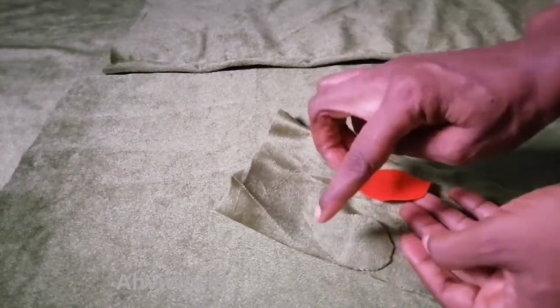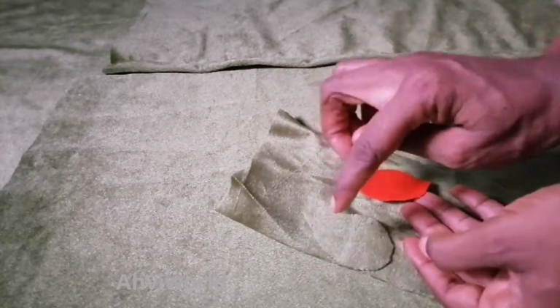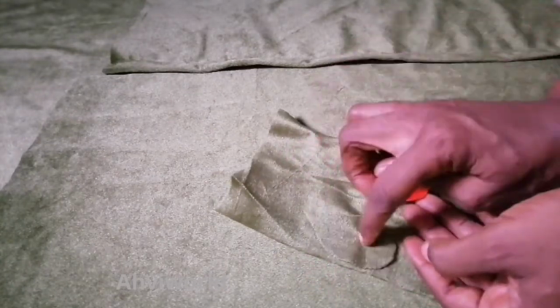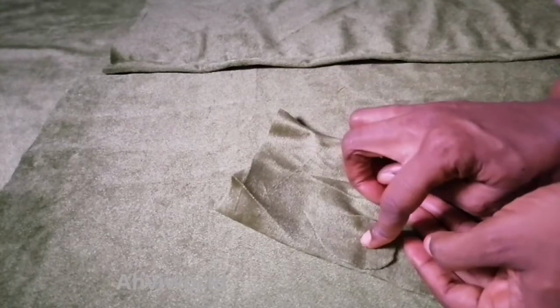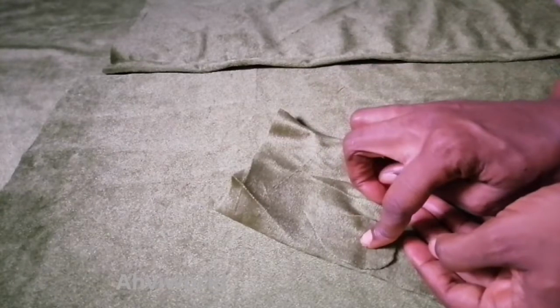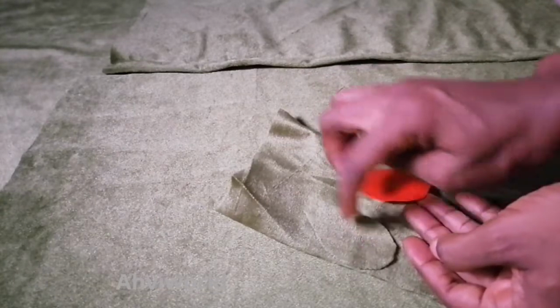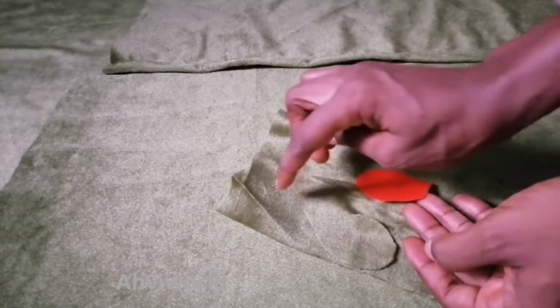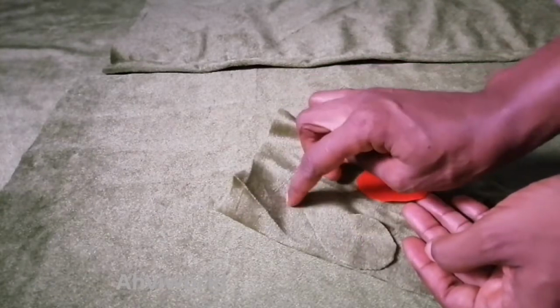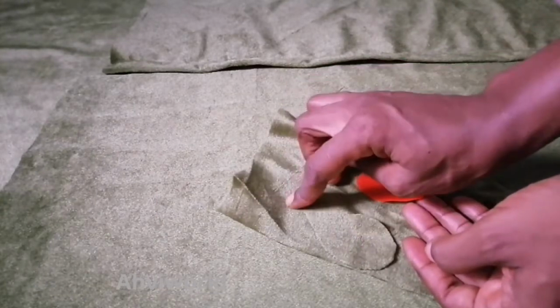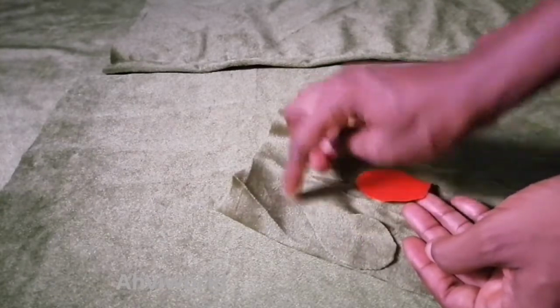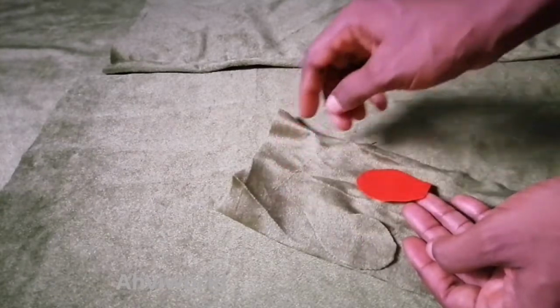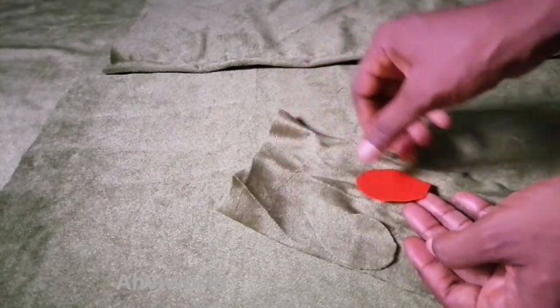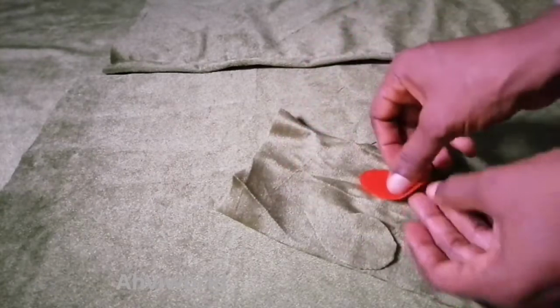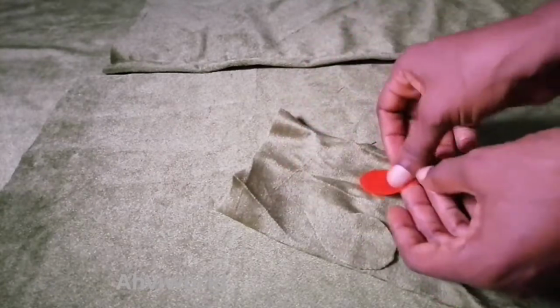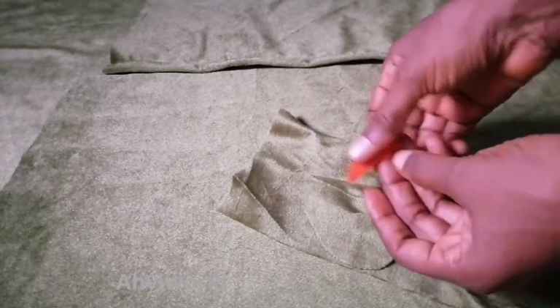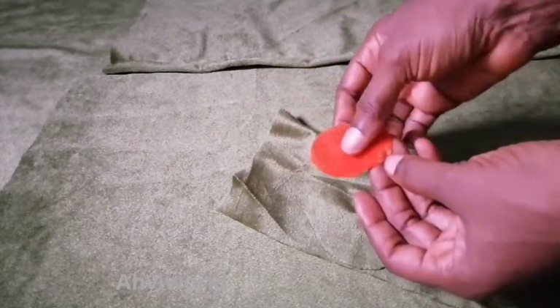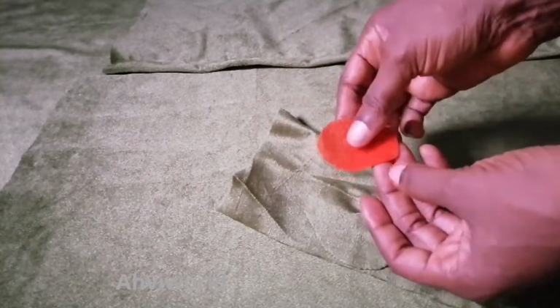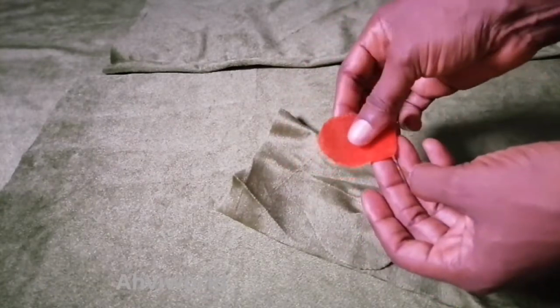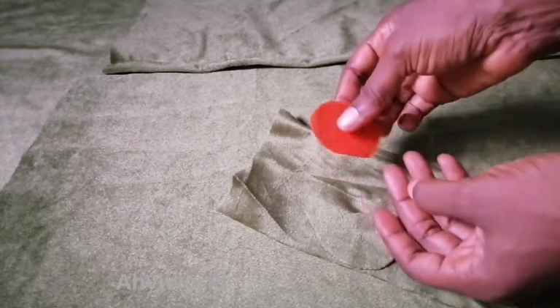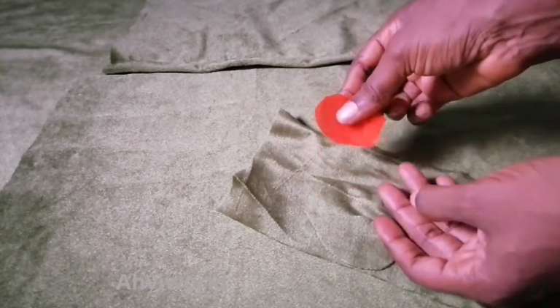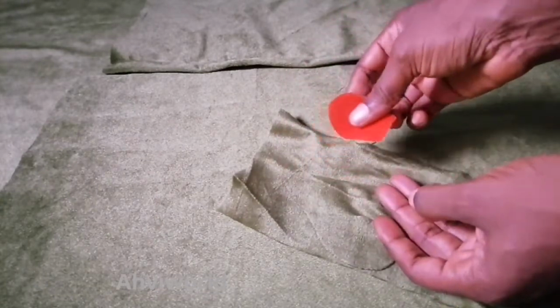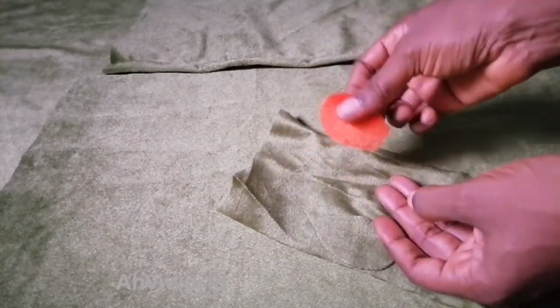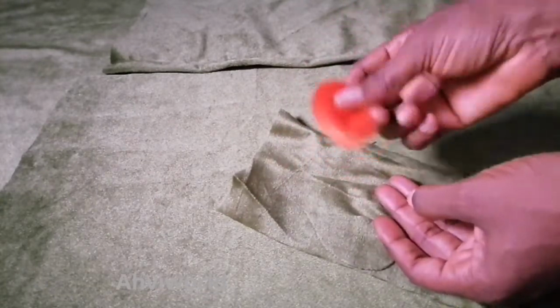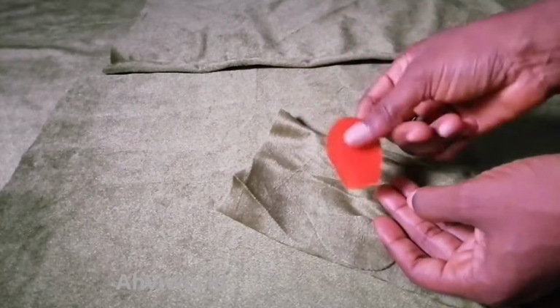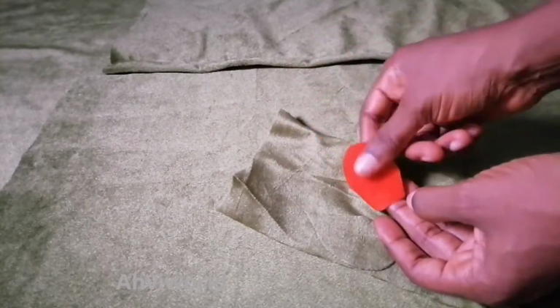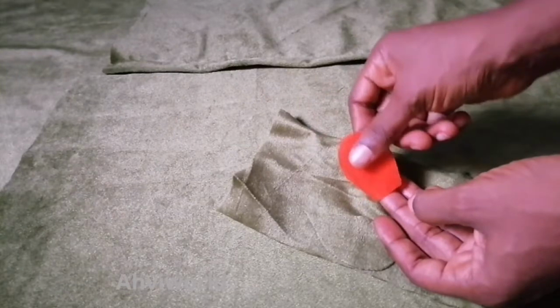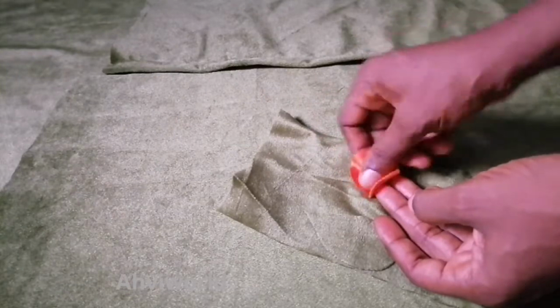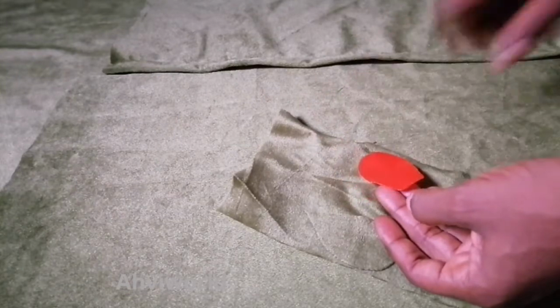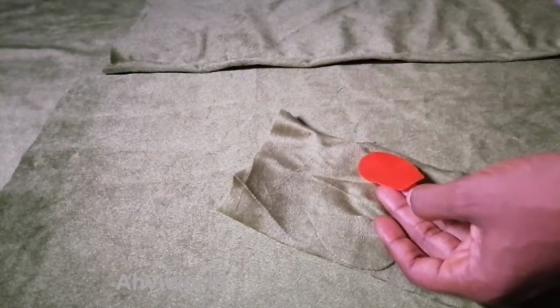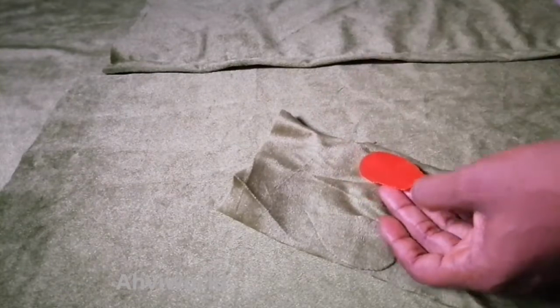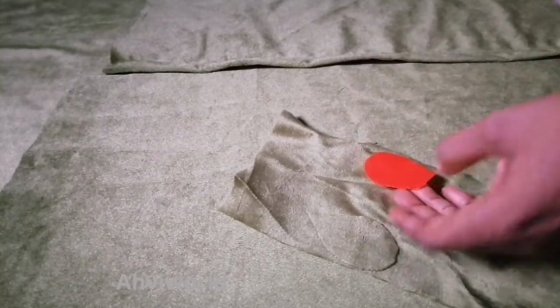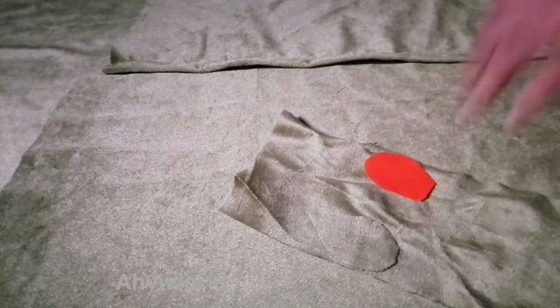I'm going to use these two colors to make this particular throw pillow. For this one I'm just going to place it on the green and cut out, and place this one on the red and cut it out.